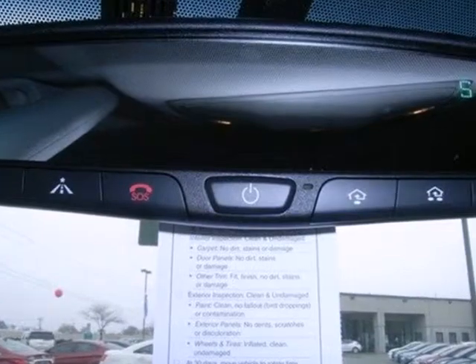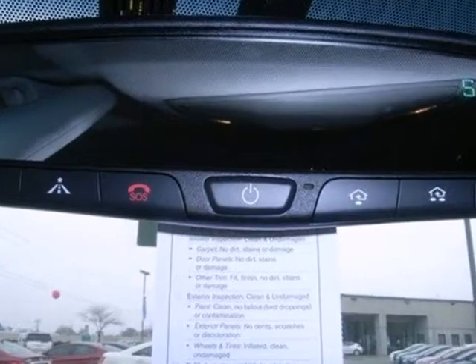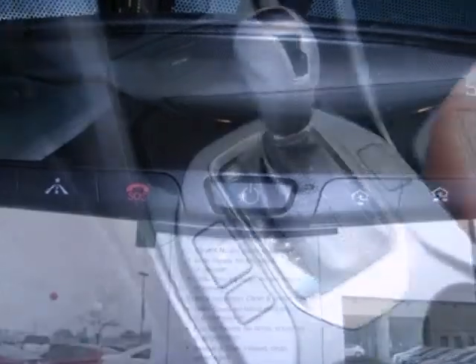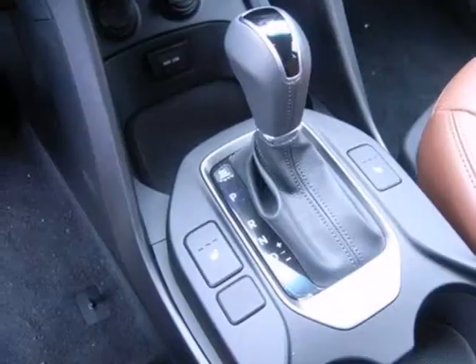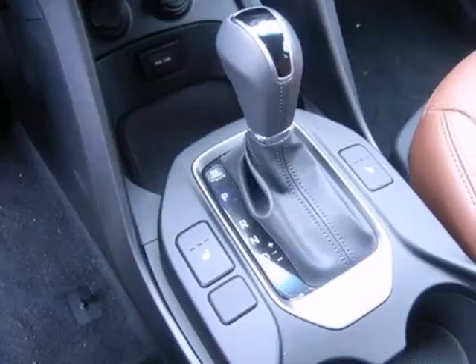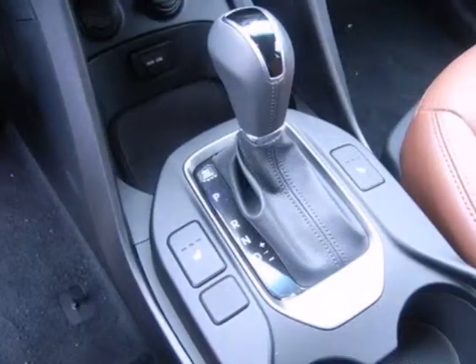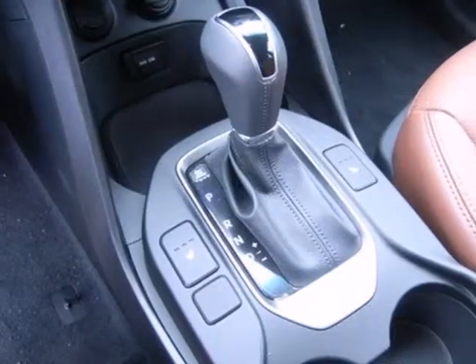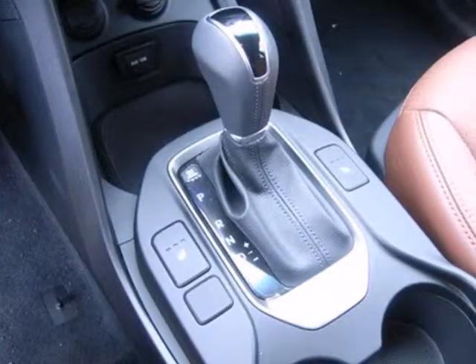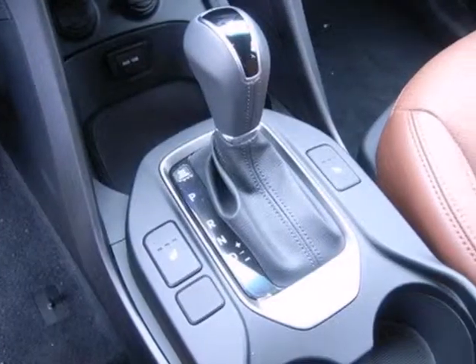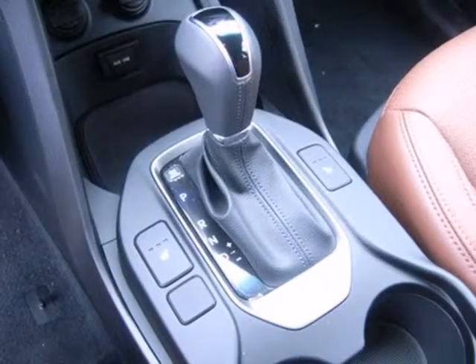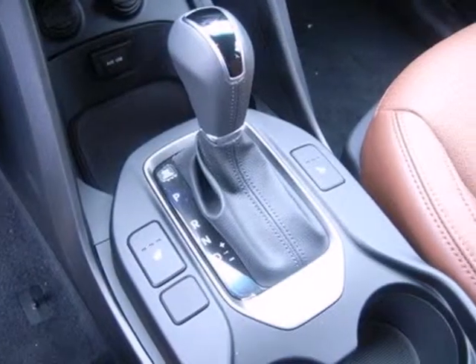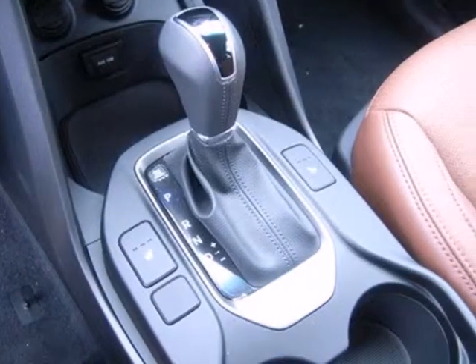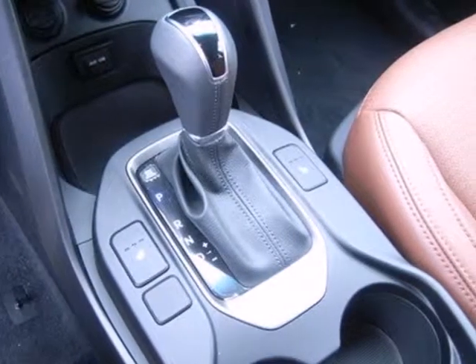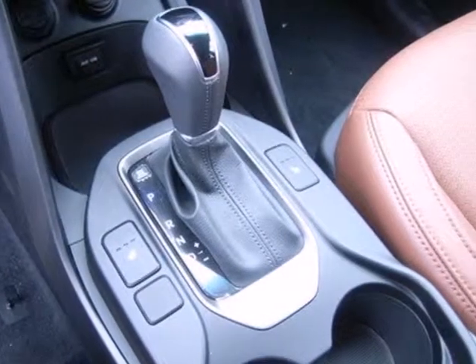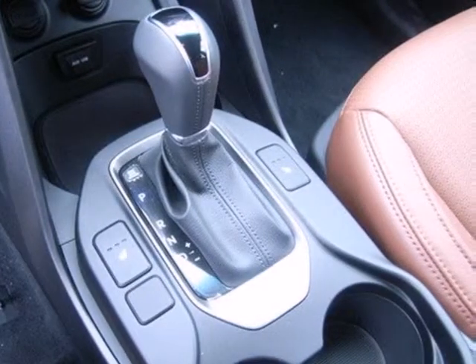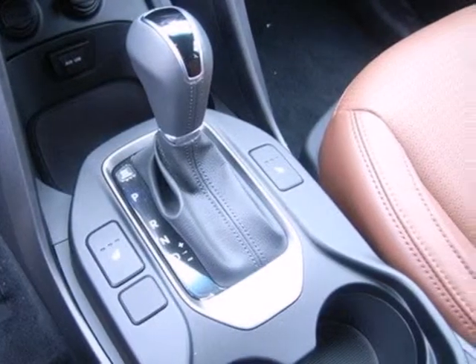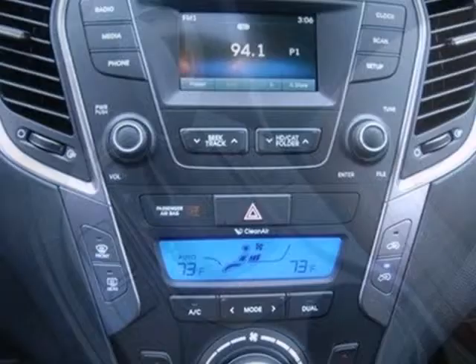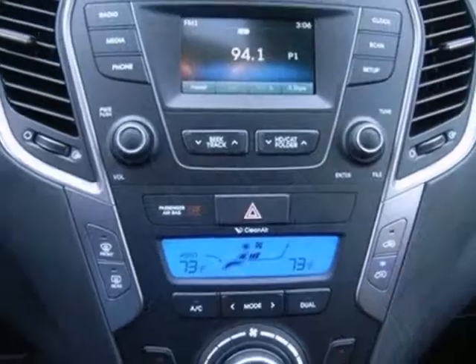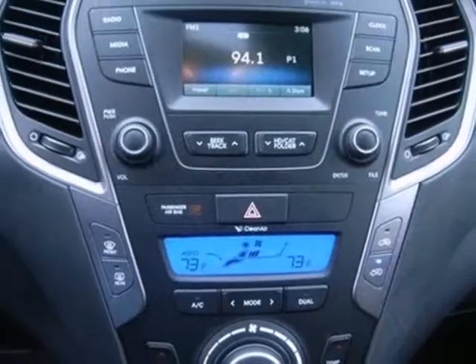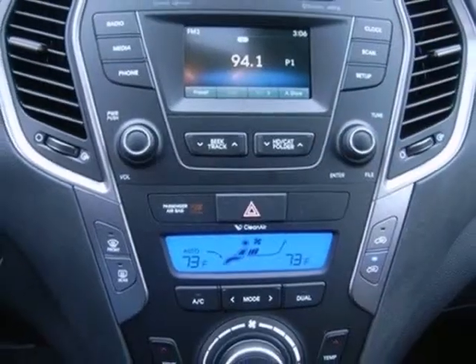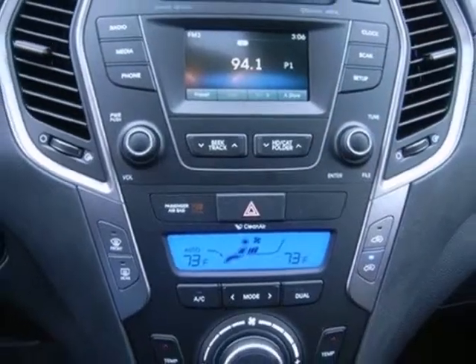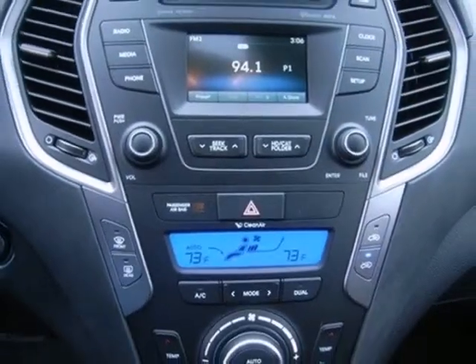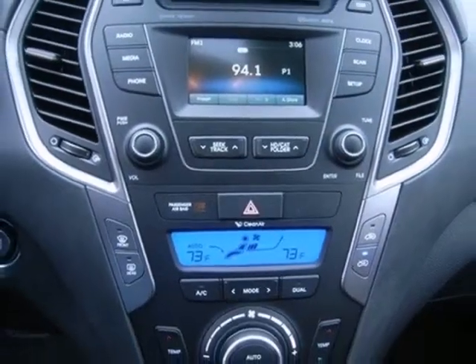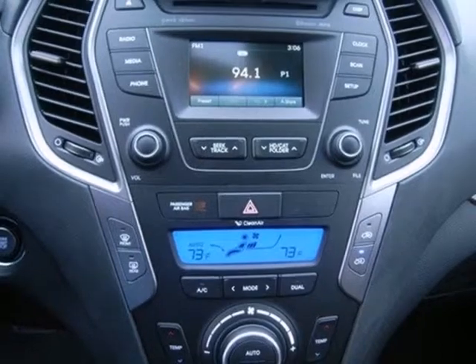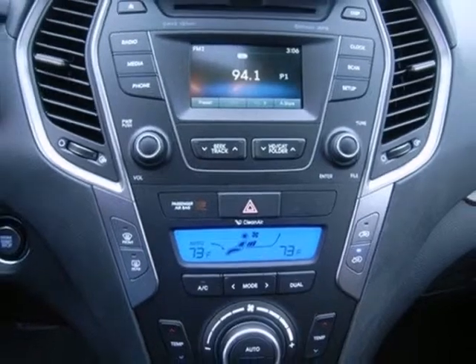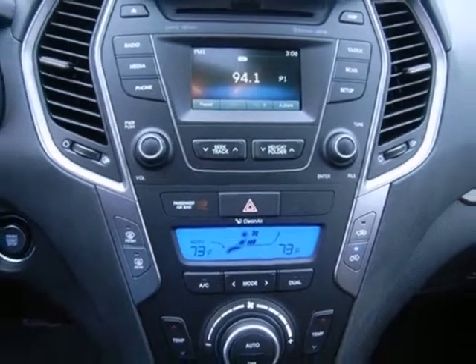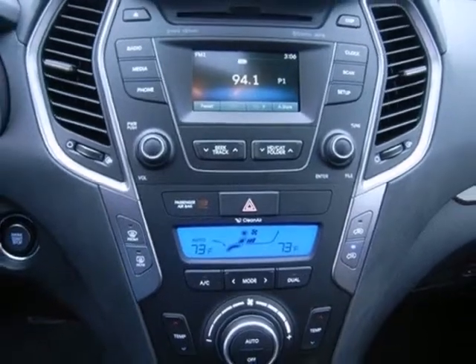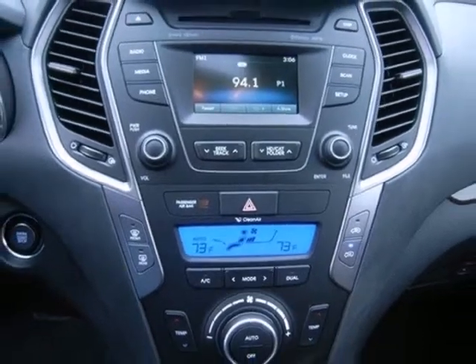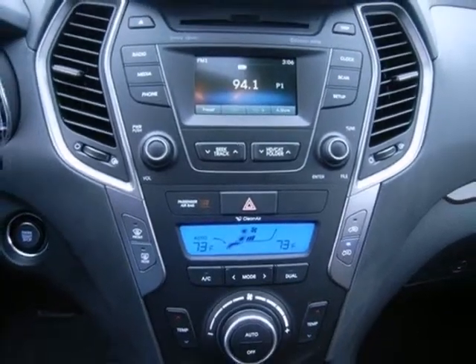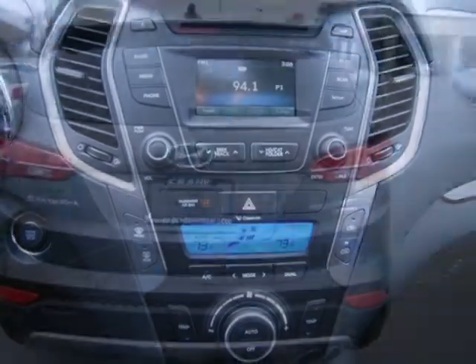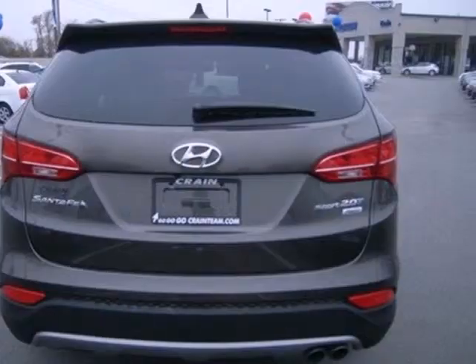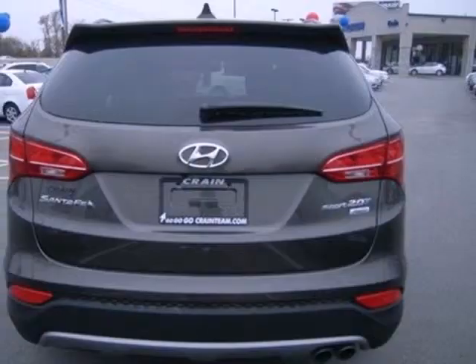The multifunction steering wheel will help you keep in control of things, and you can always listen to your music with the auxiliary audio inputs.